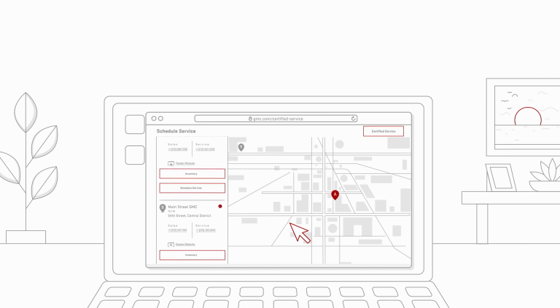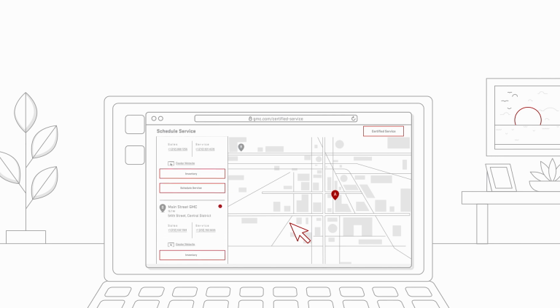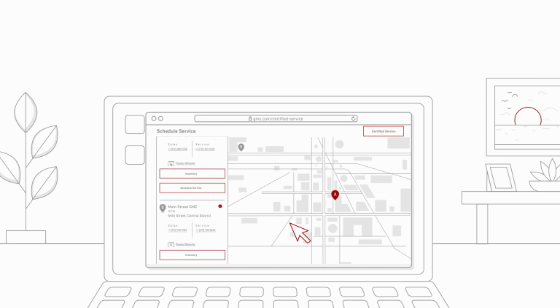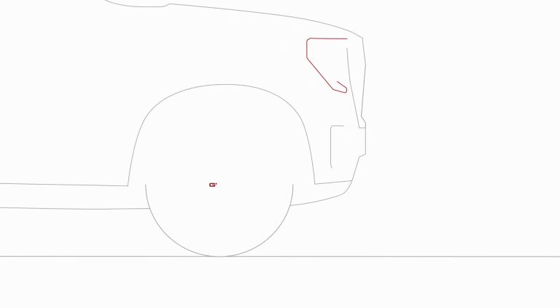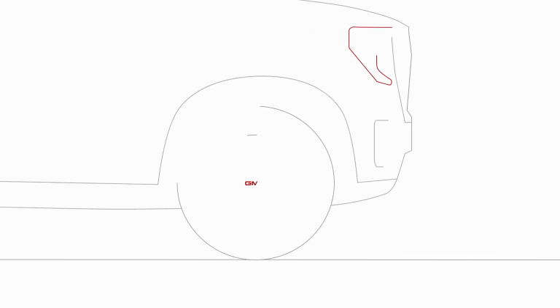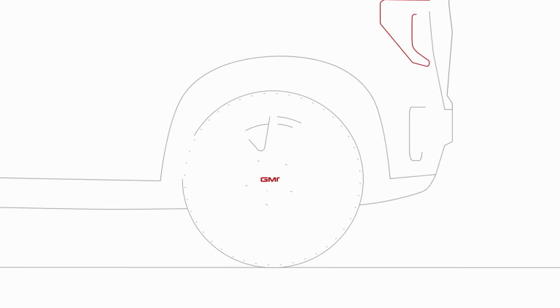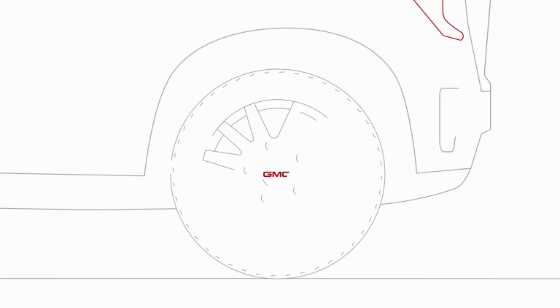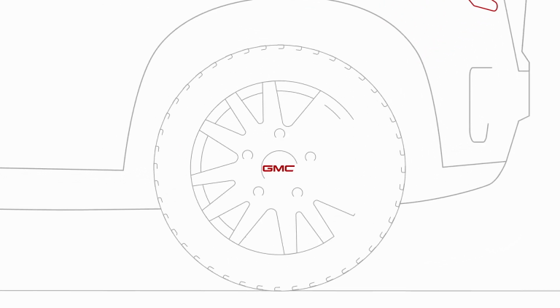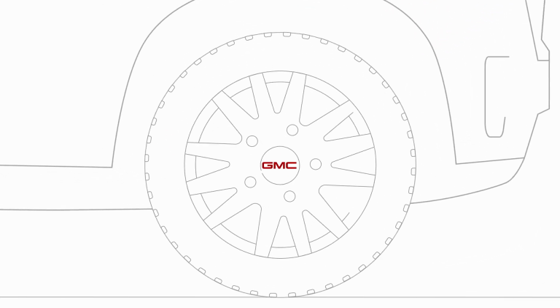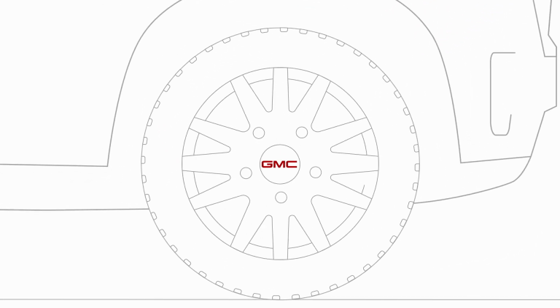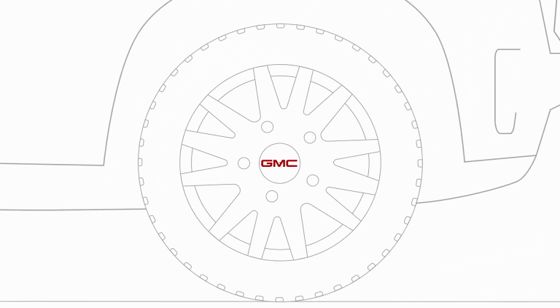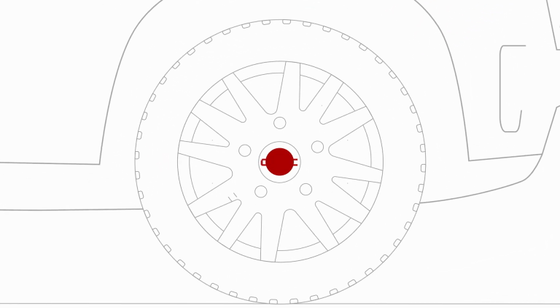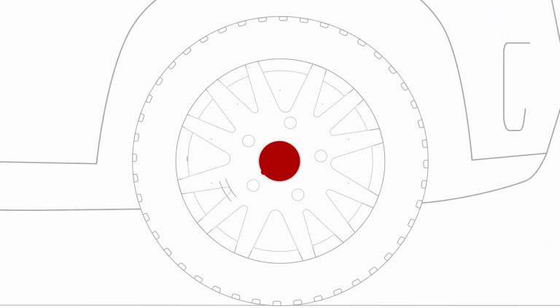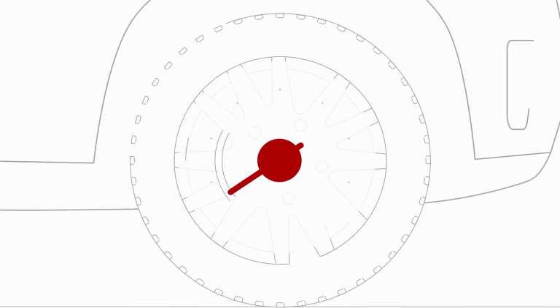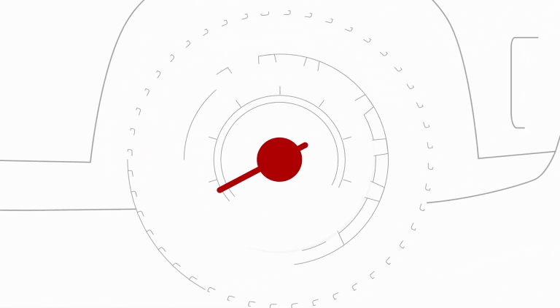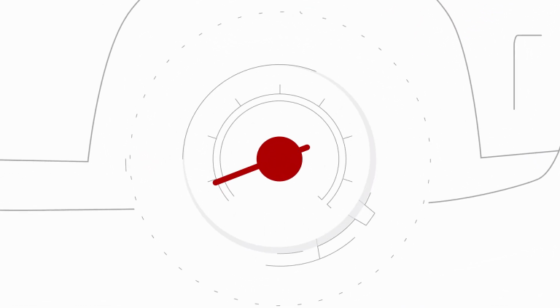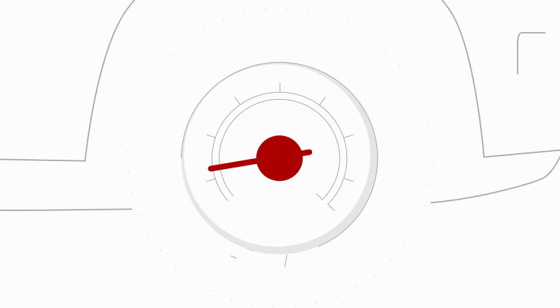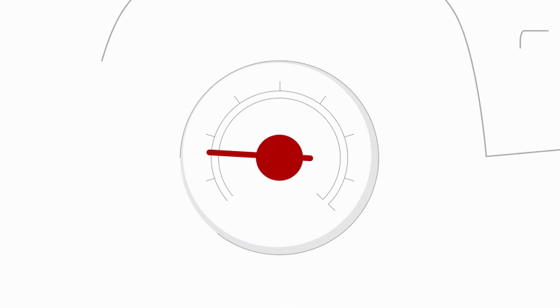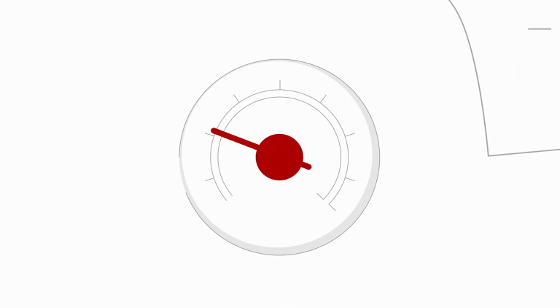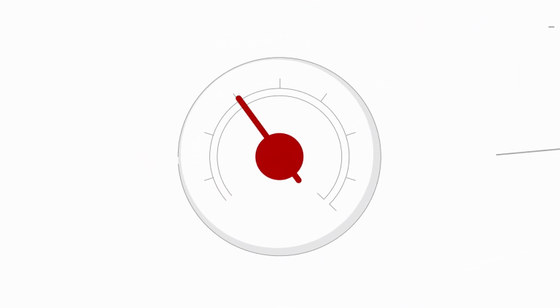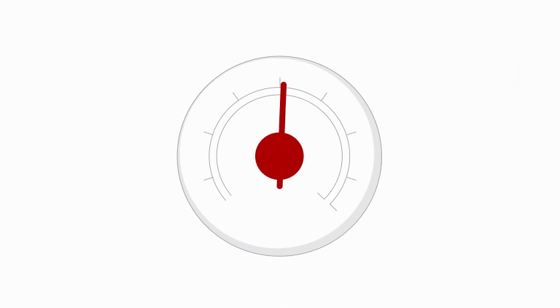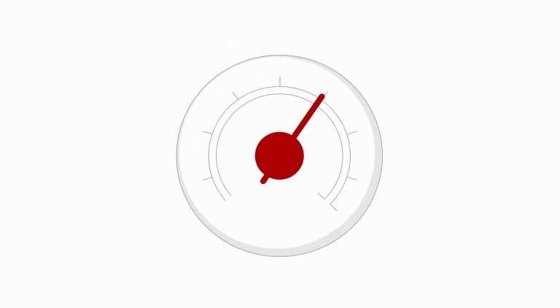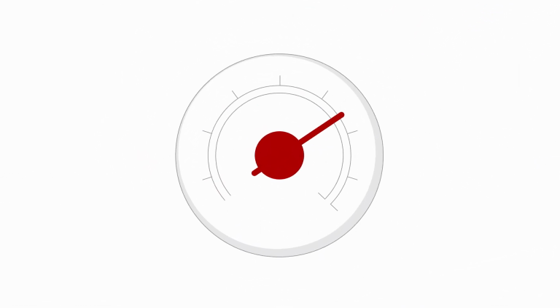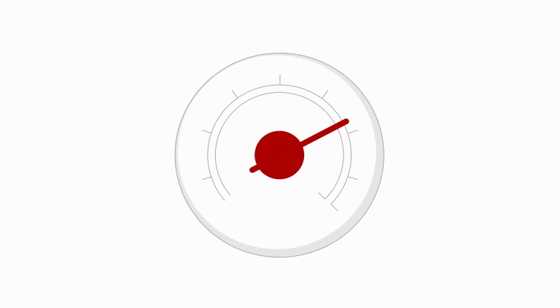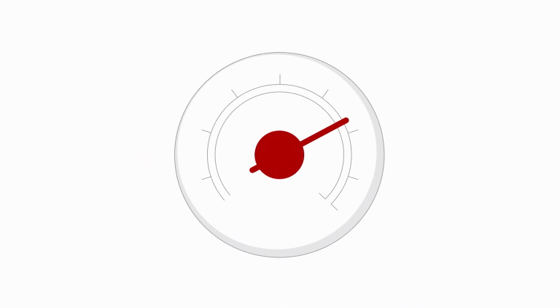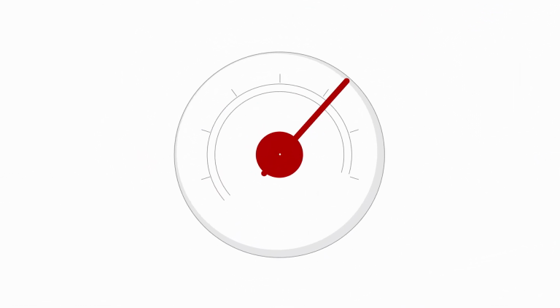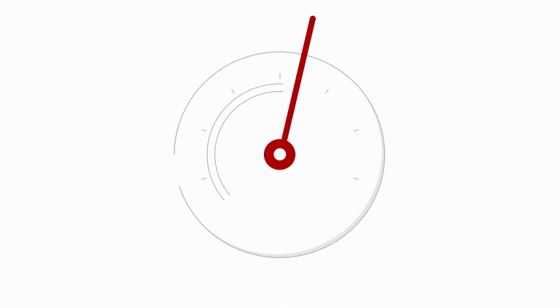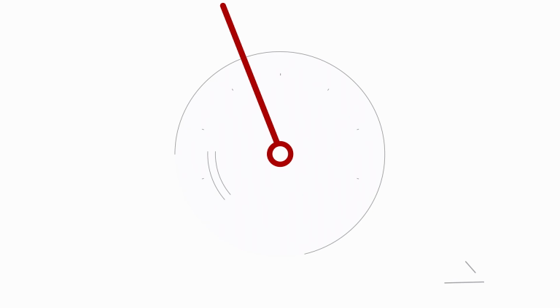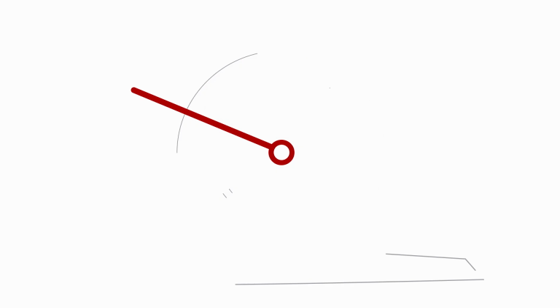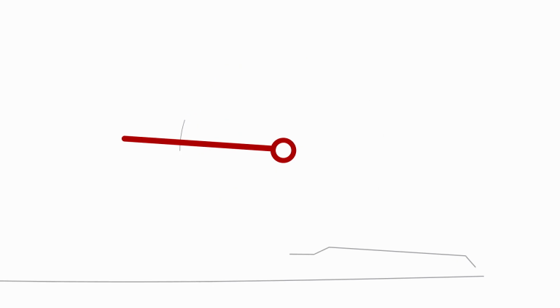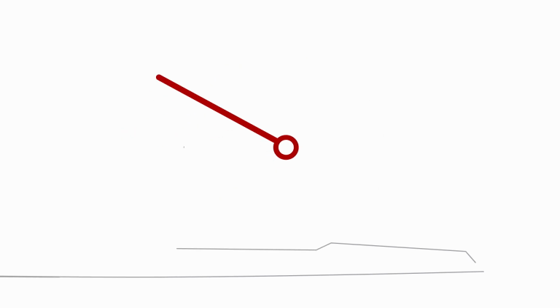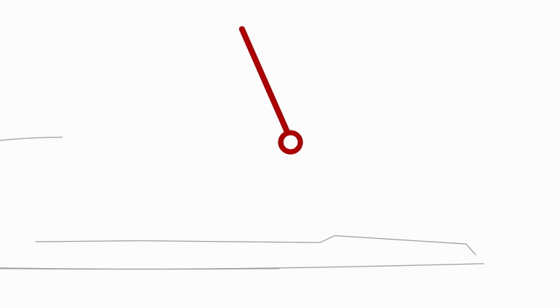With the help of GMC certified service experts, you can take on the road ahead with confidence.